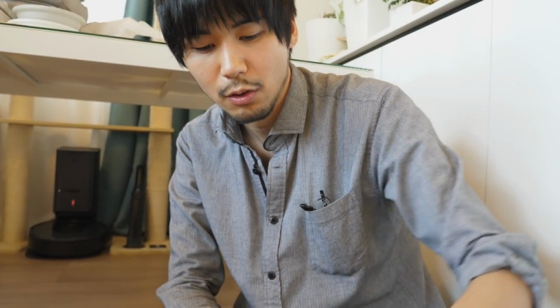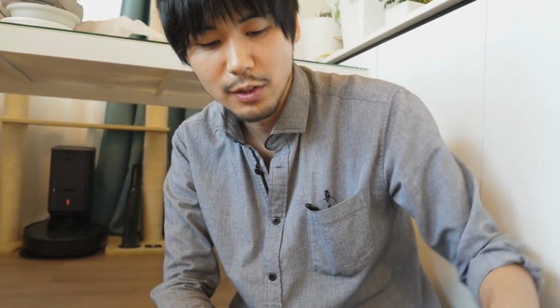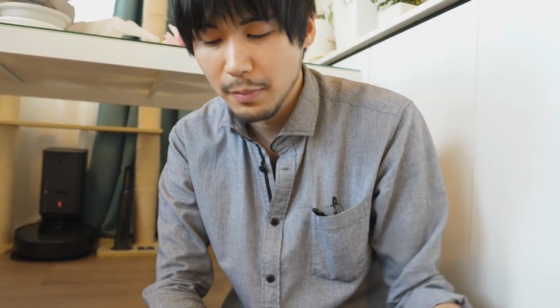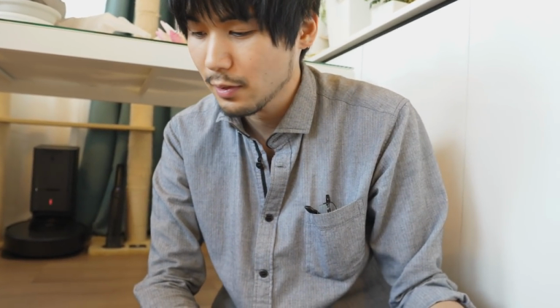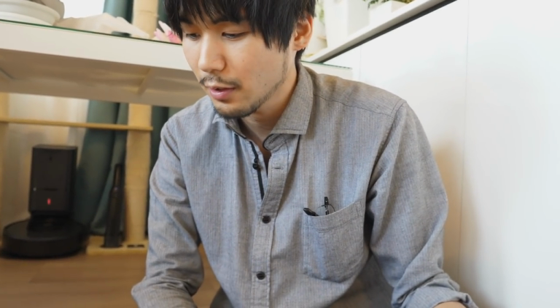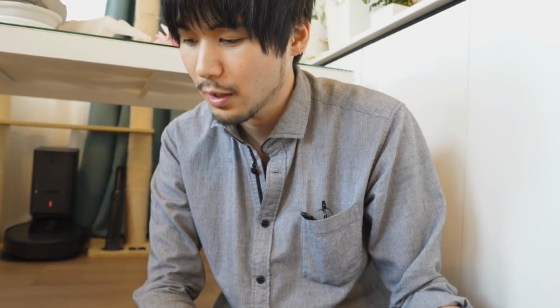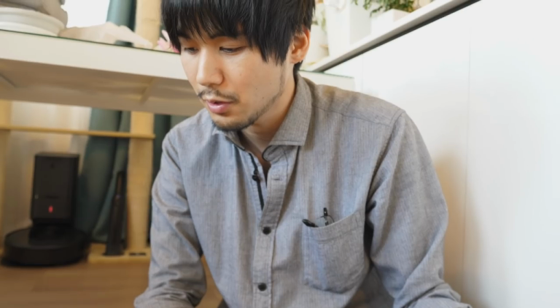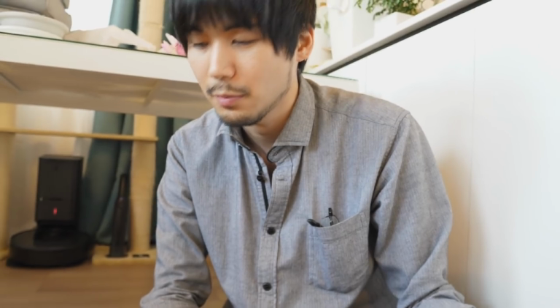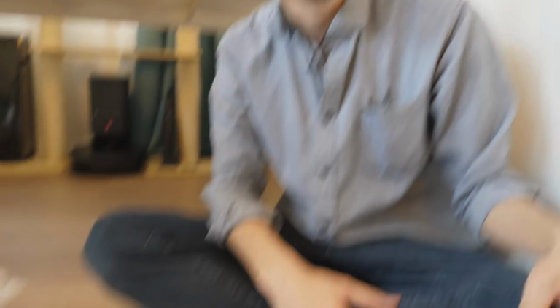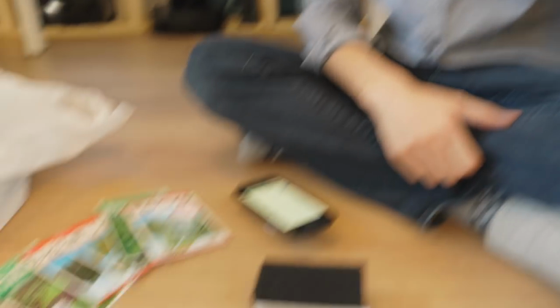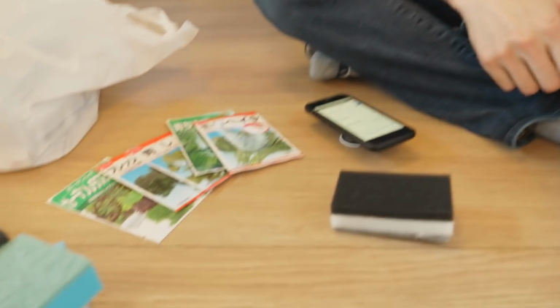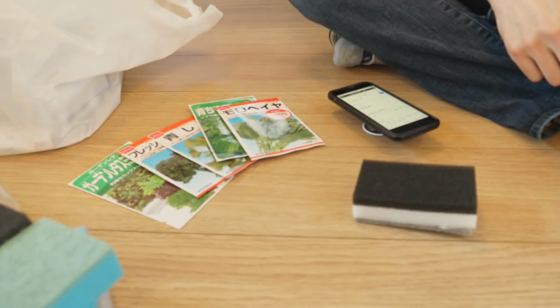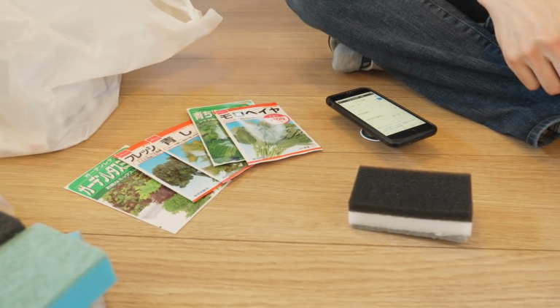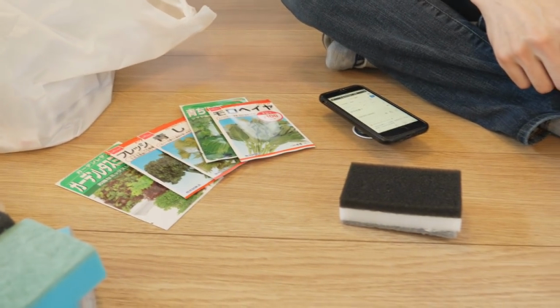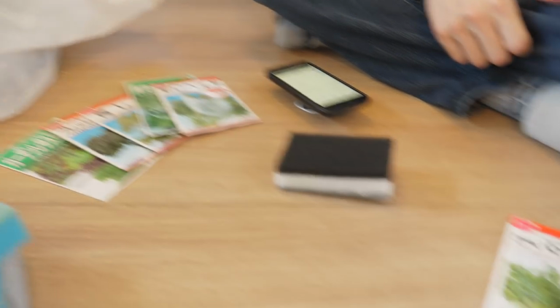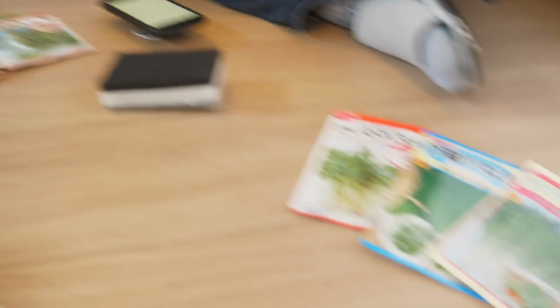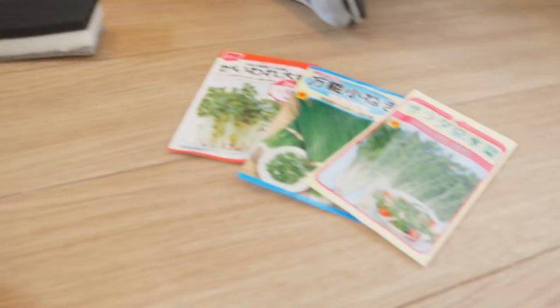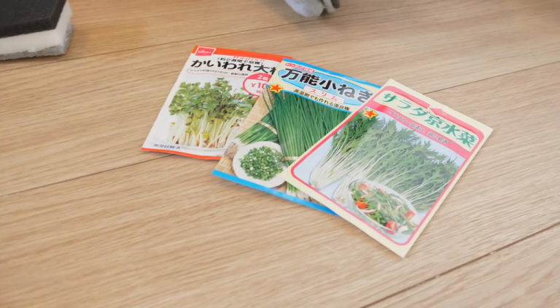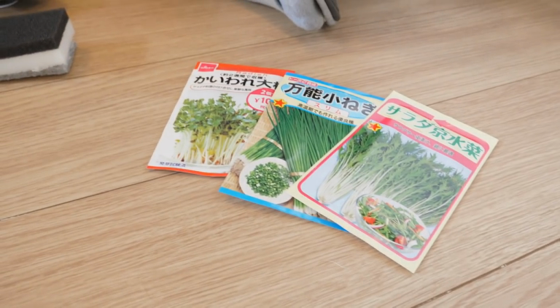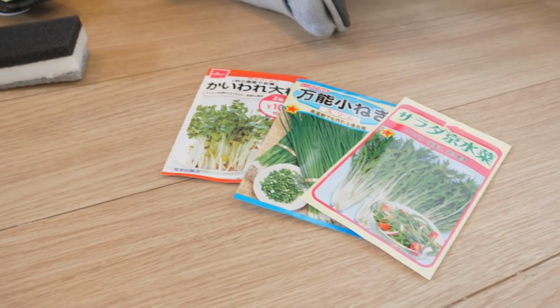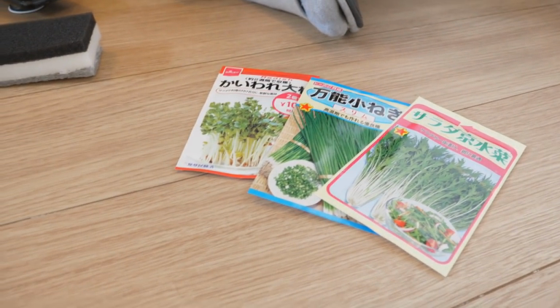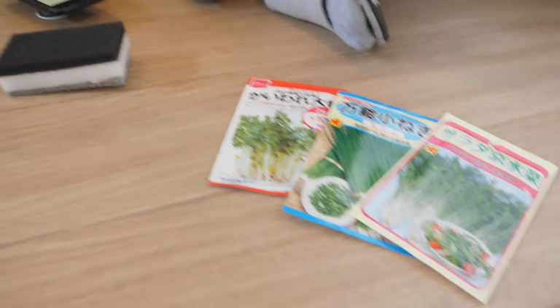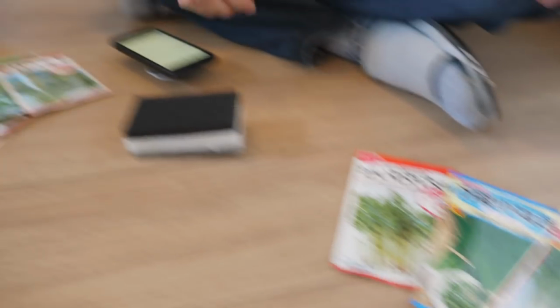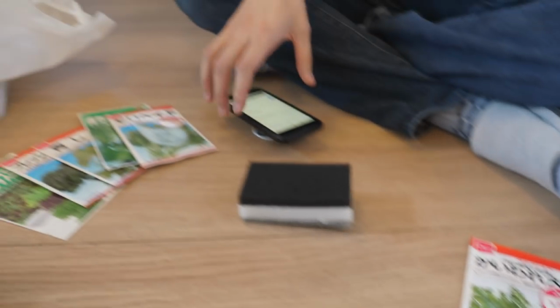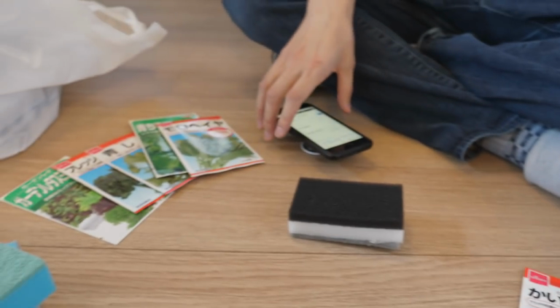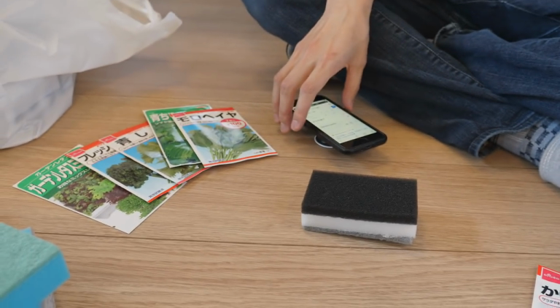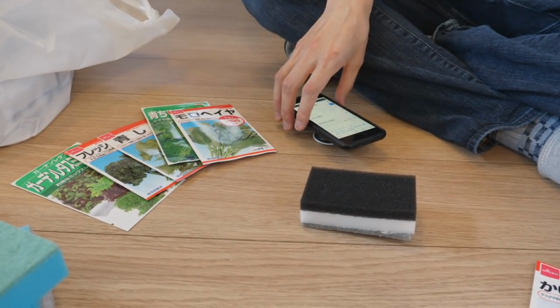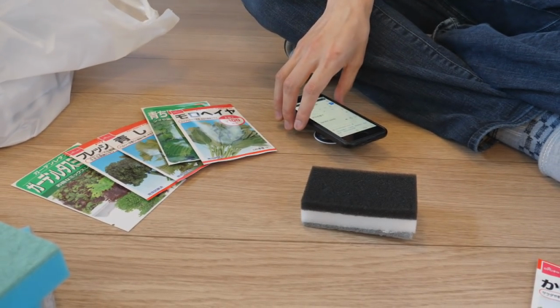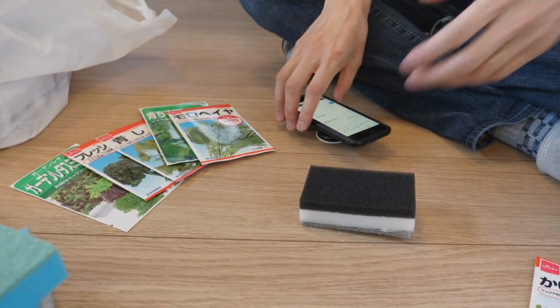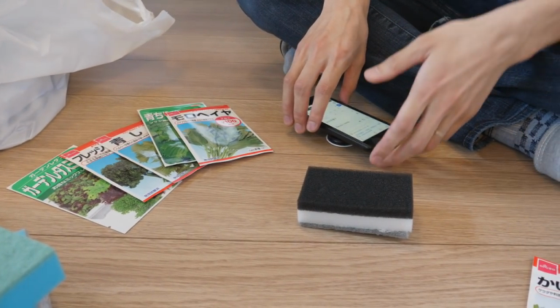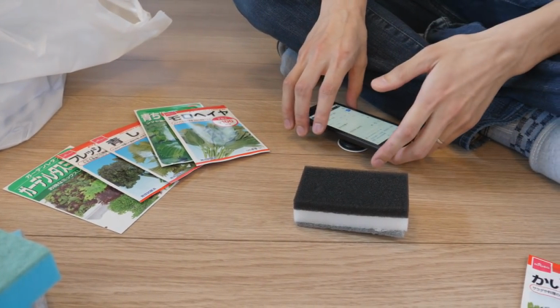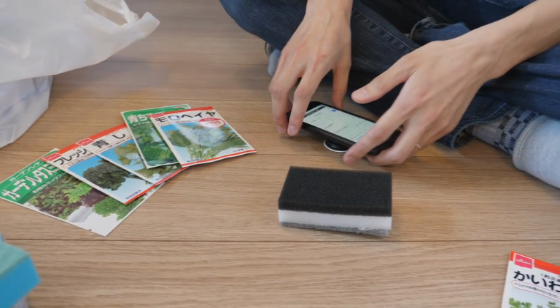Those are basically the things you need to be careful about. Cool, hope it works! I hope so too. Let's get started.